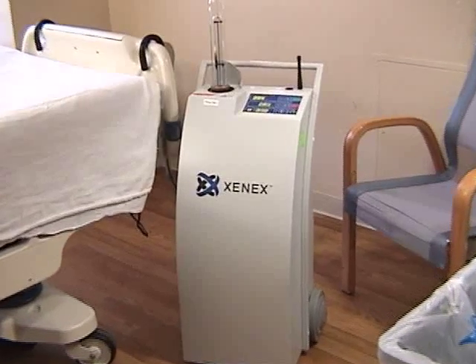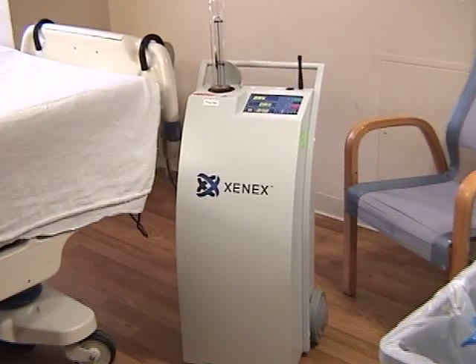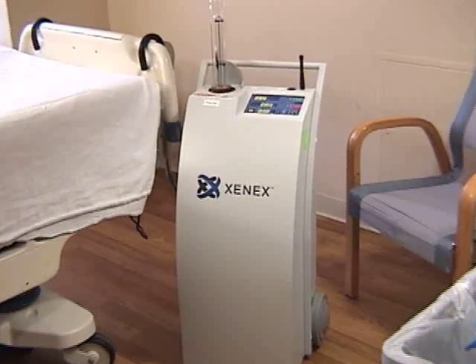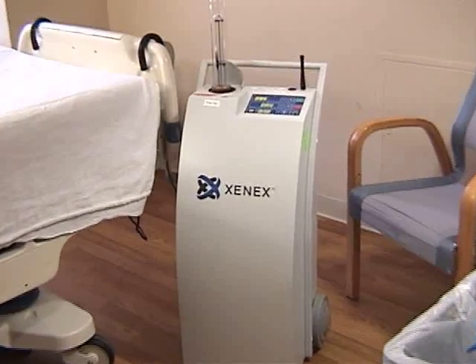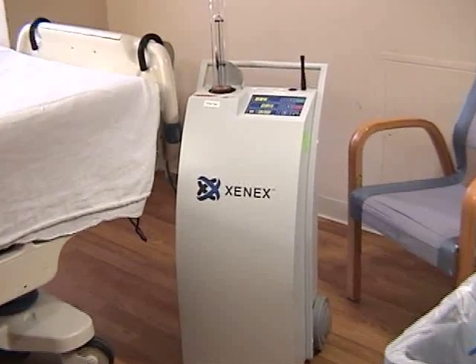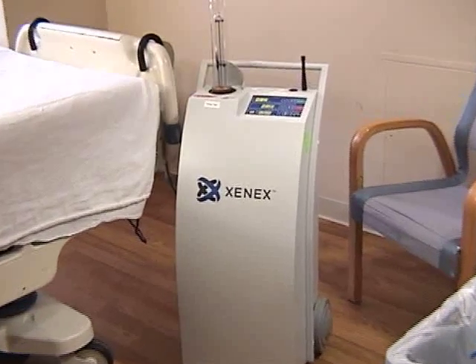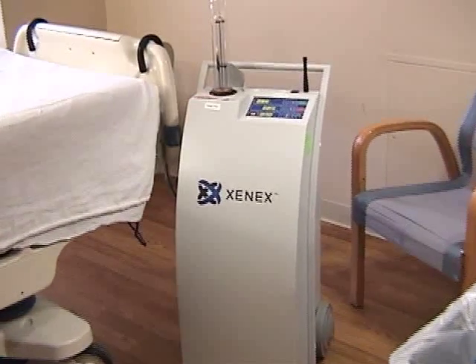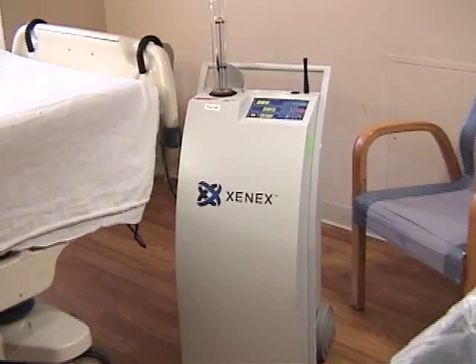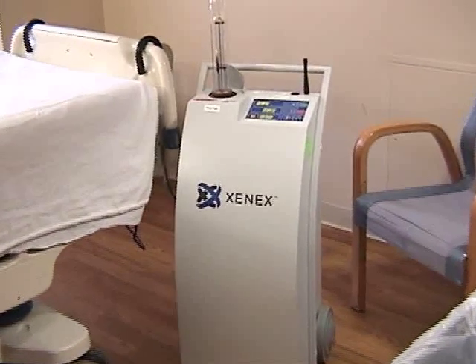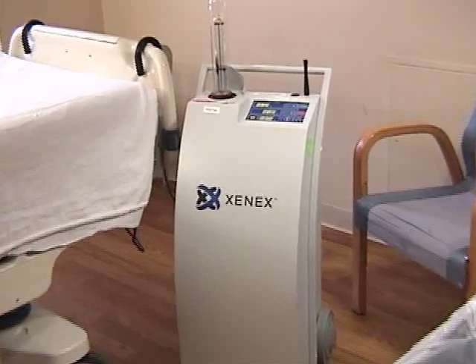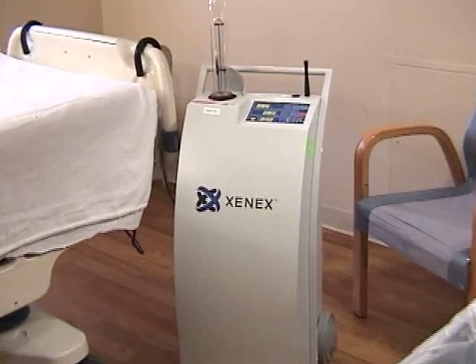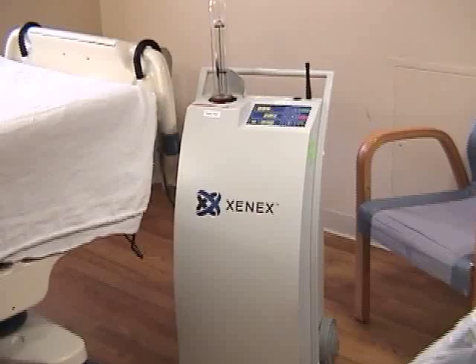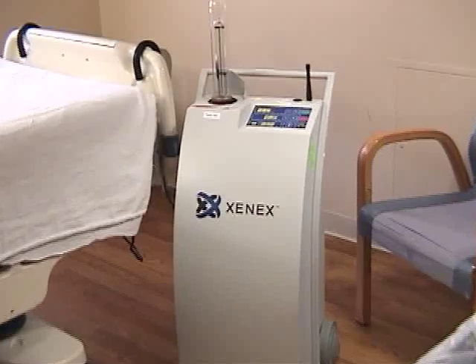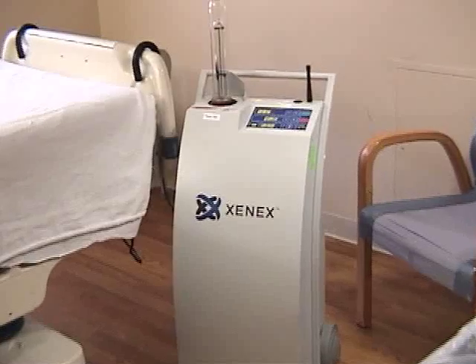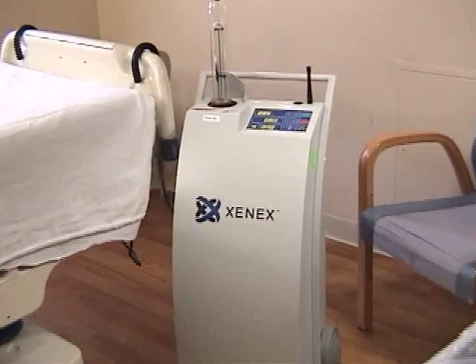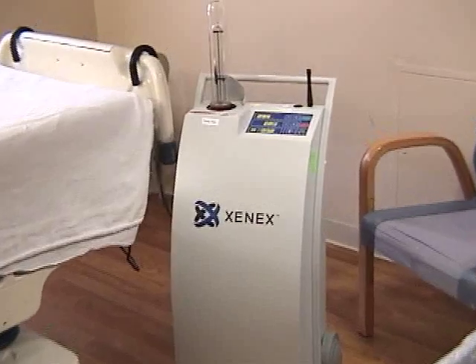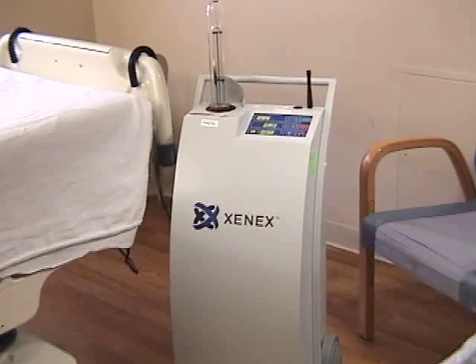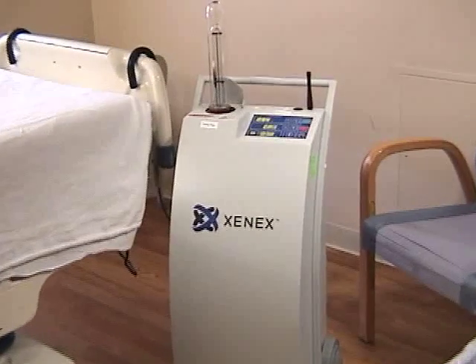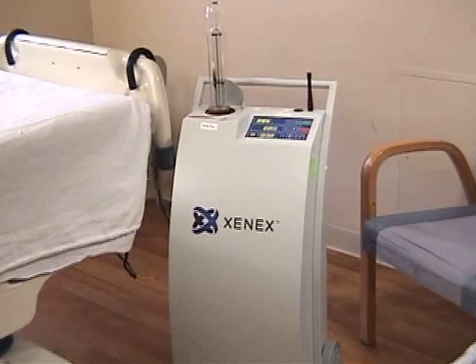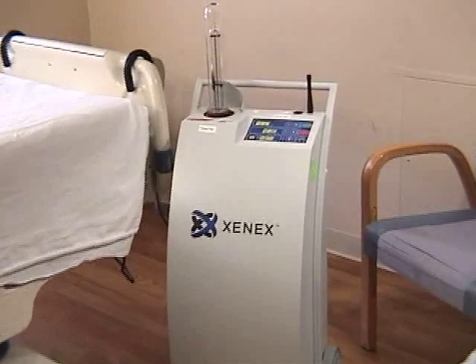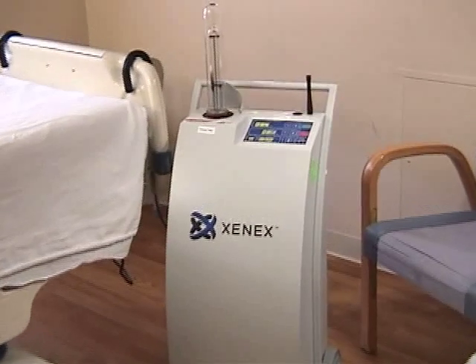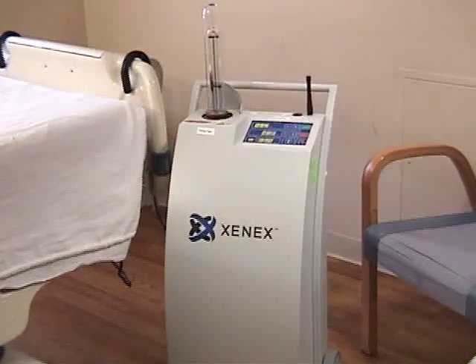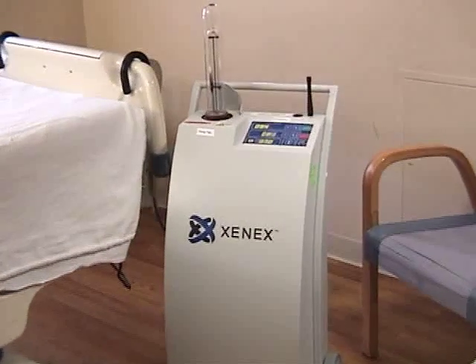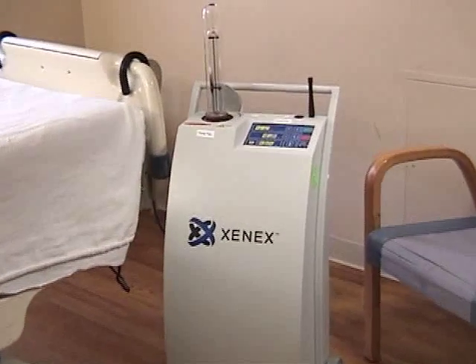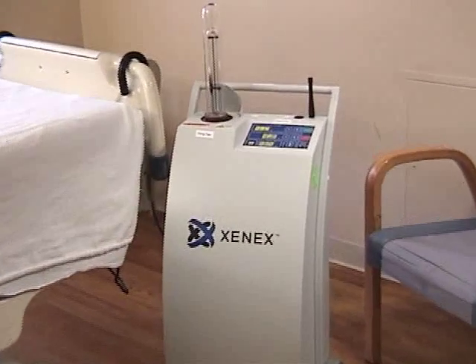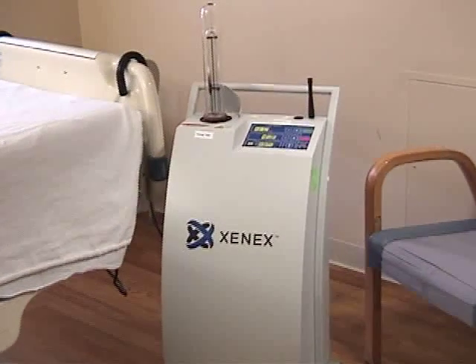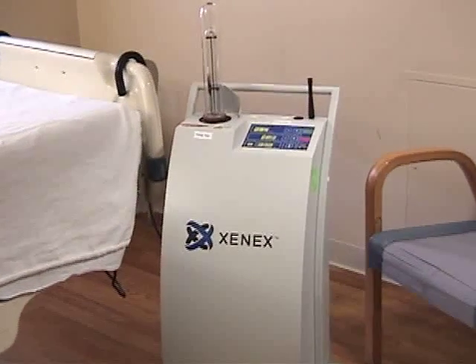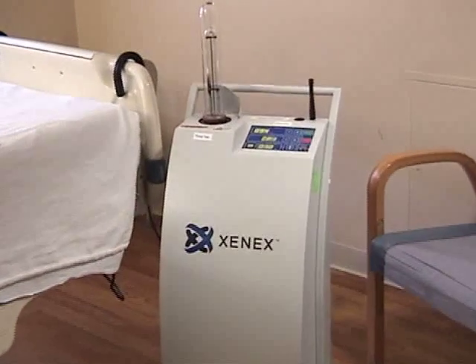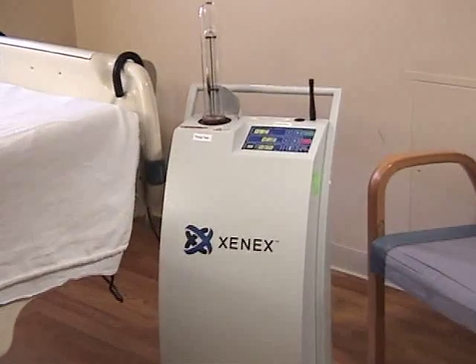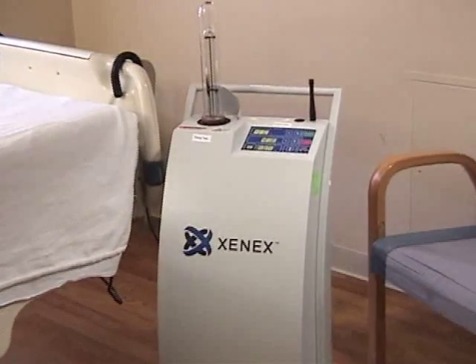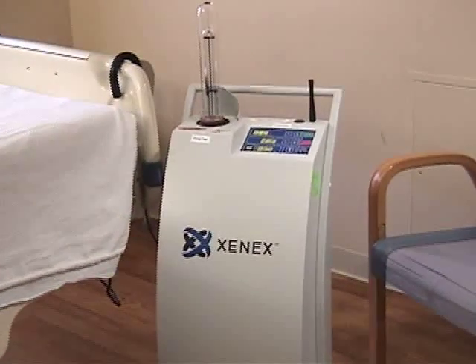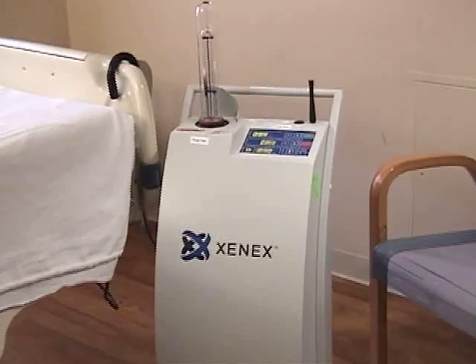Our plan of attack is to use this ultraviolet light on every patient room at the point of discharge — so every empty patient room and restroom.